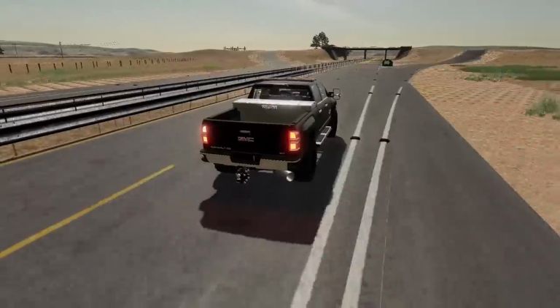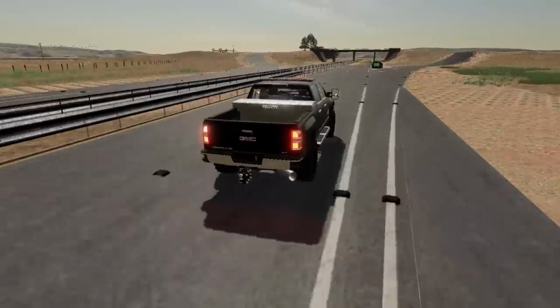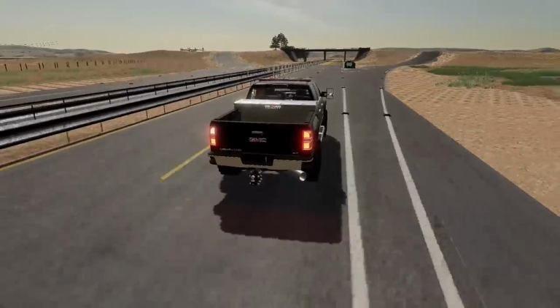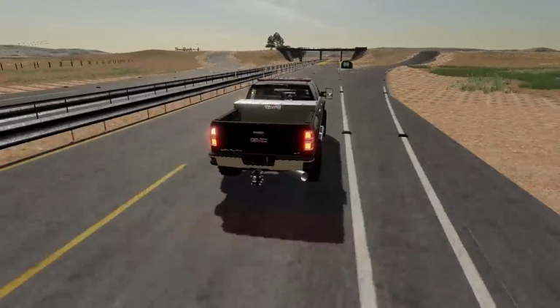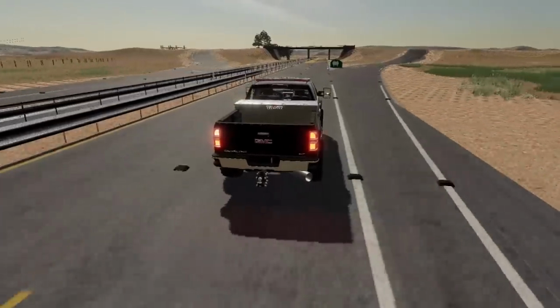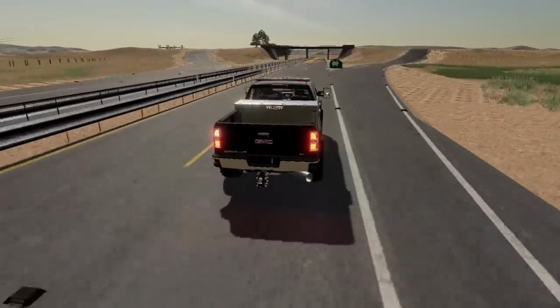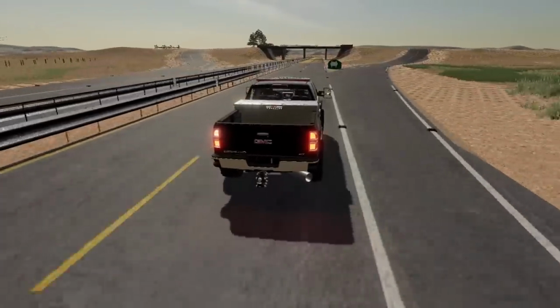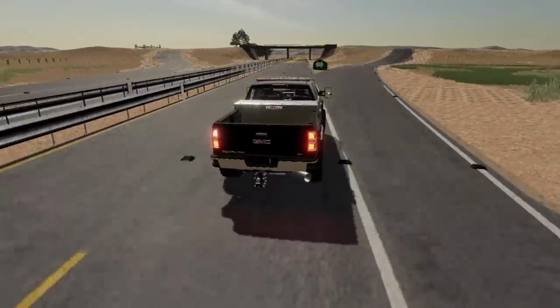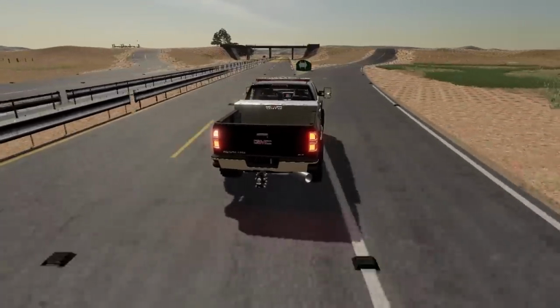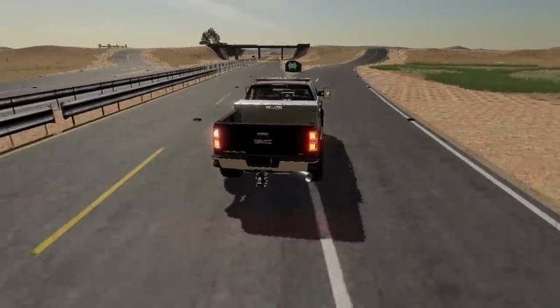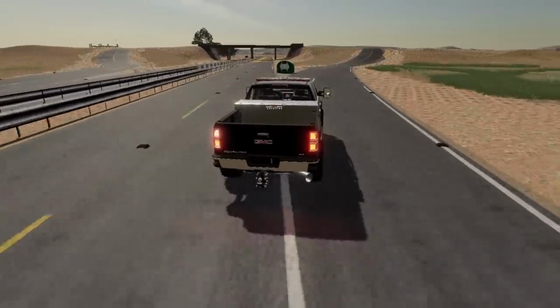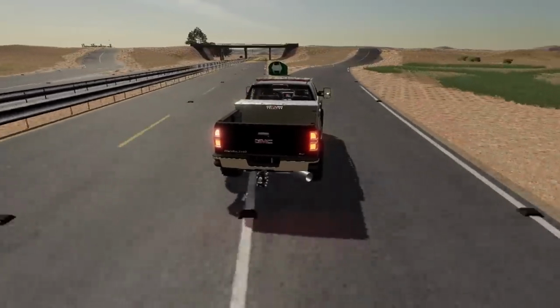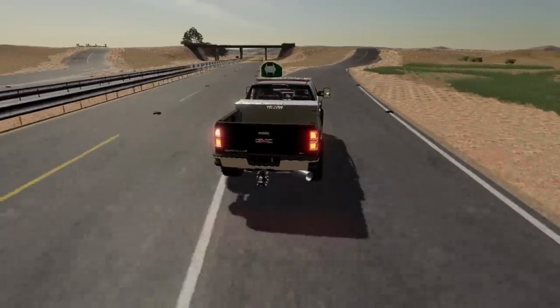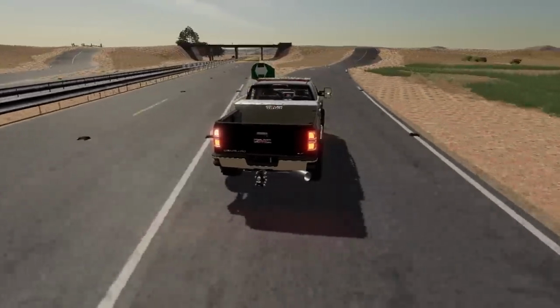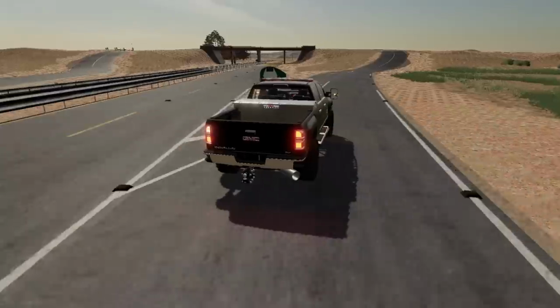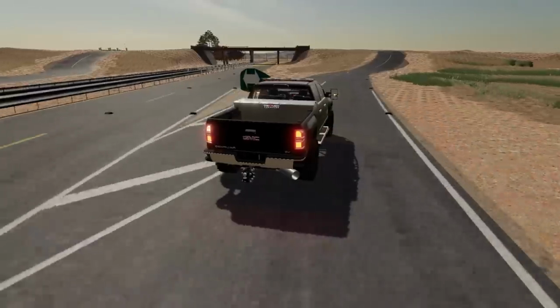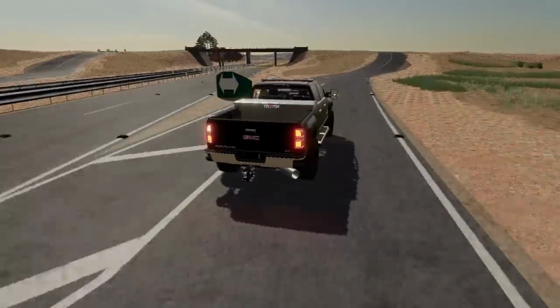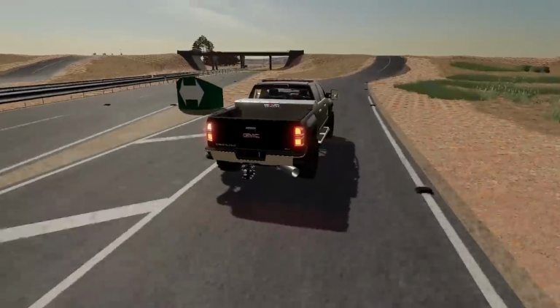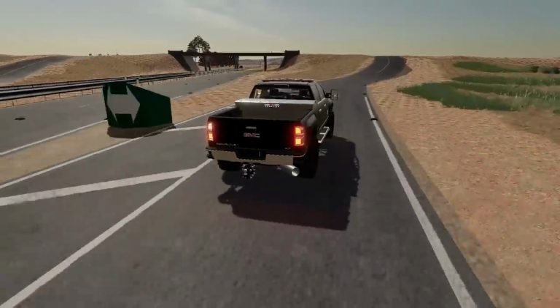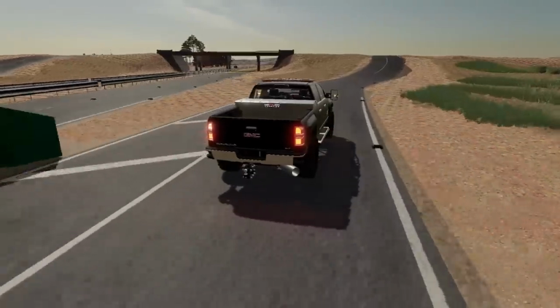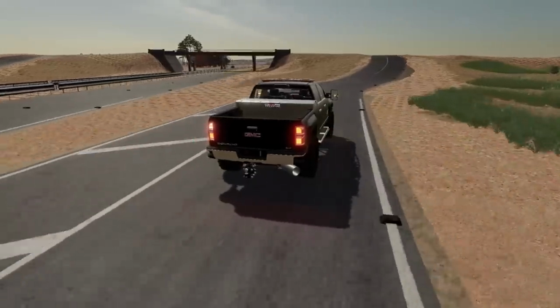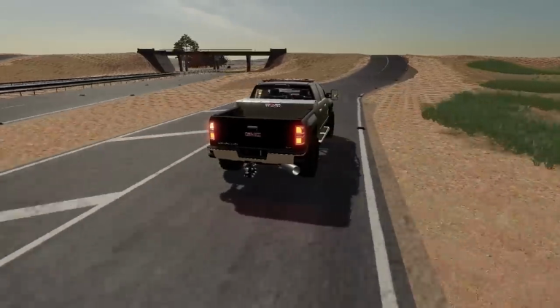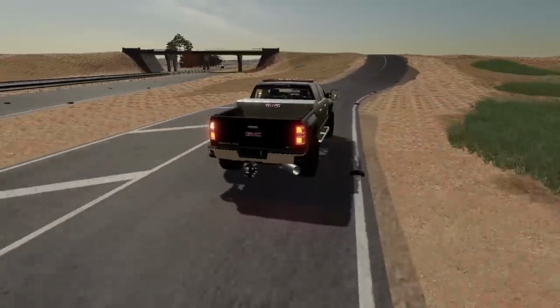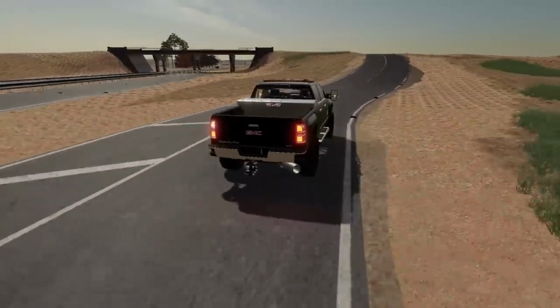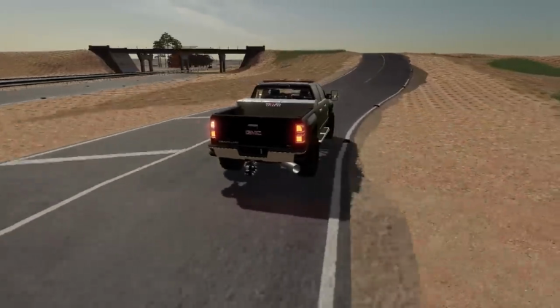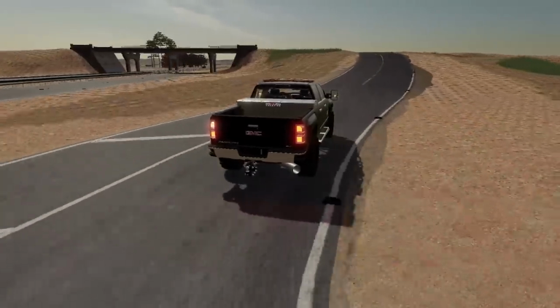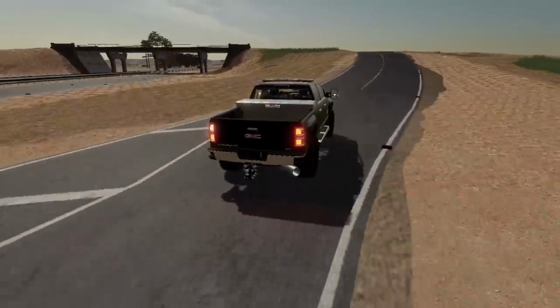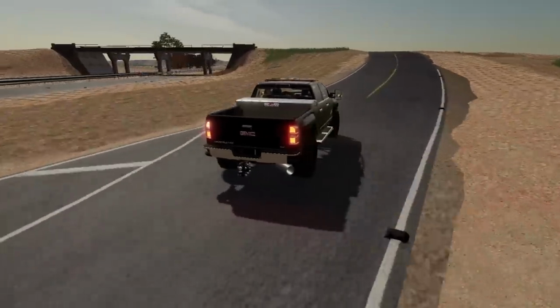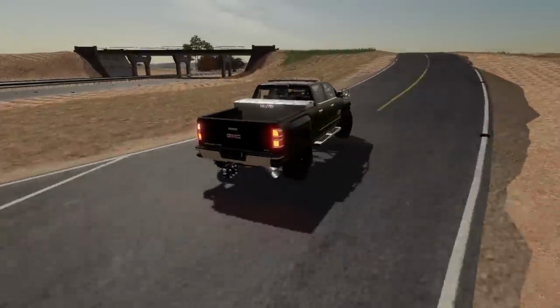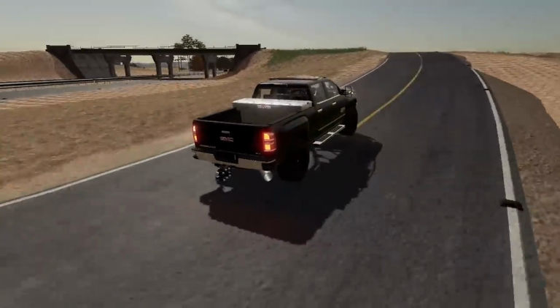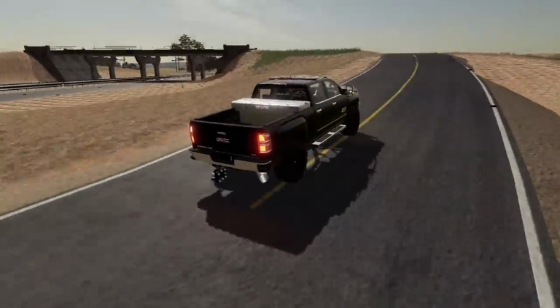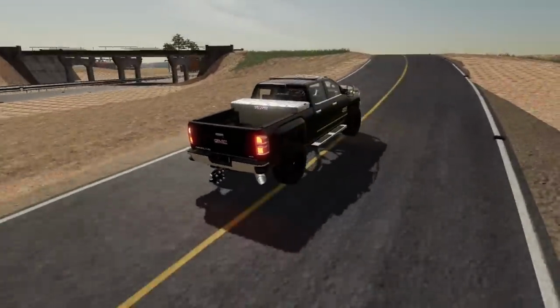It's got the big old Duramax. You can hear that turbo kick in — she's whistling. It is so nice.